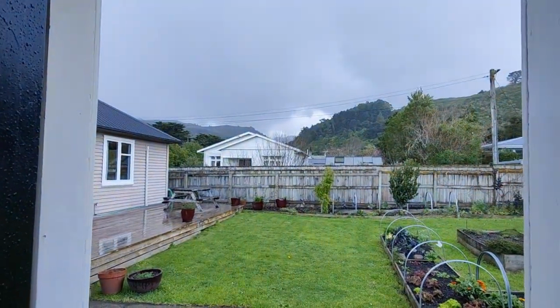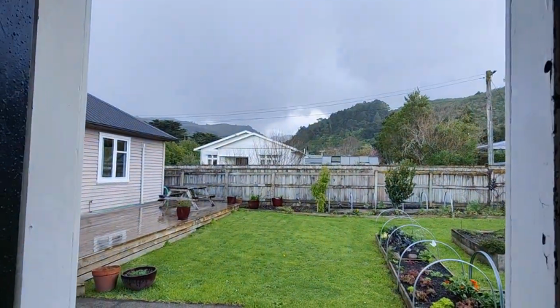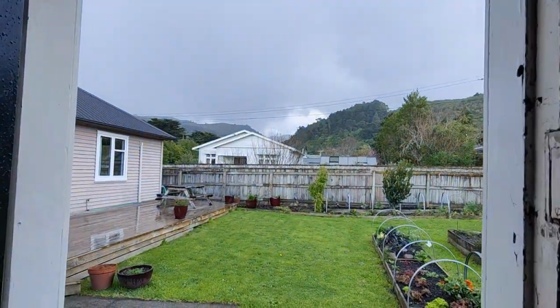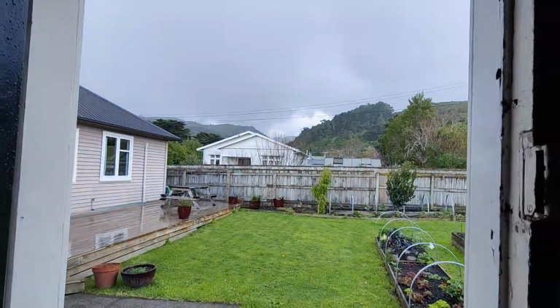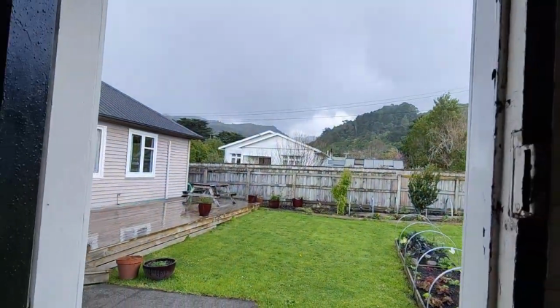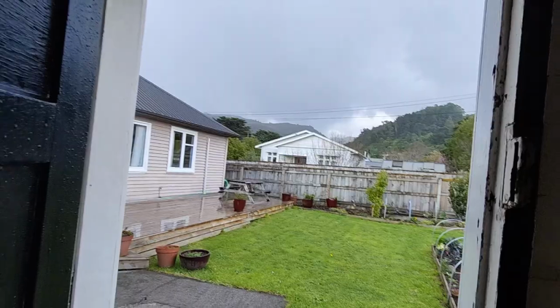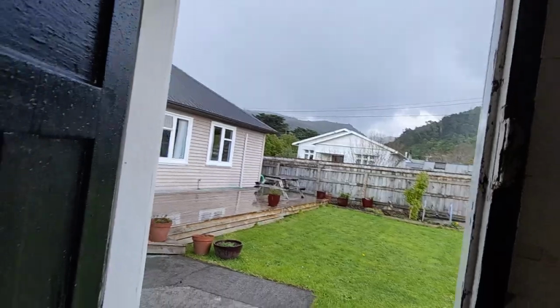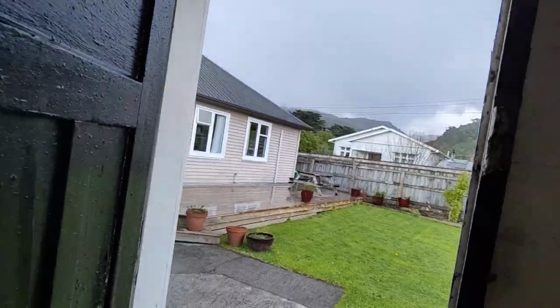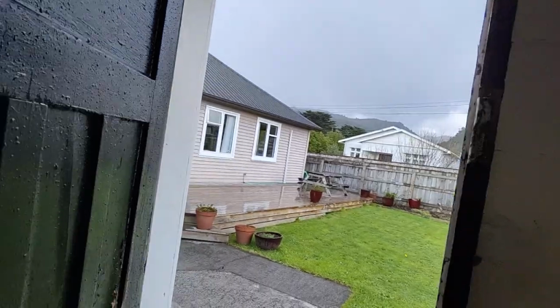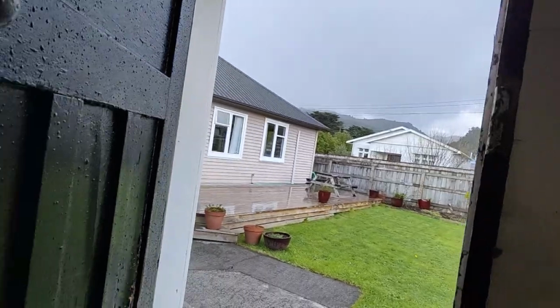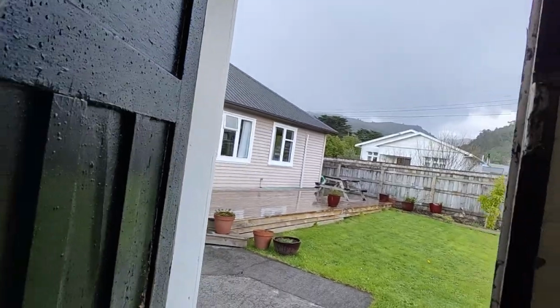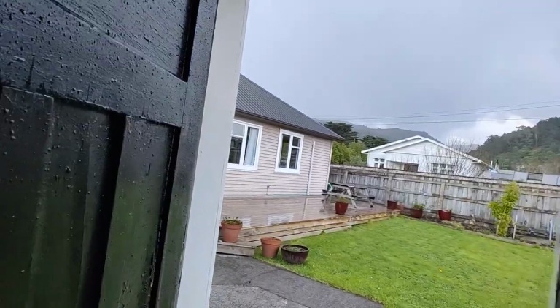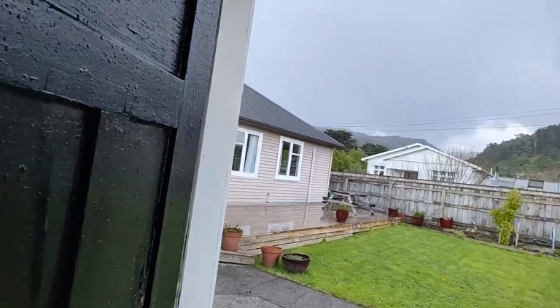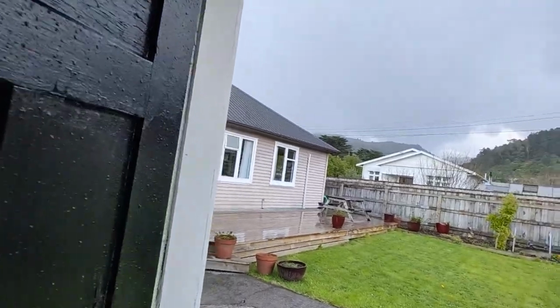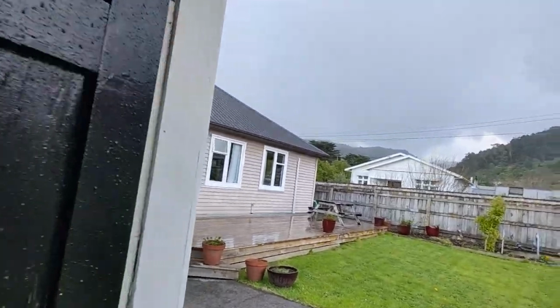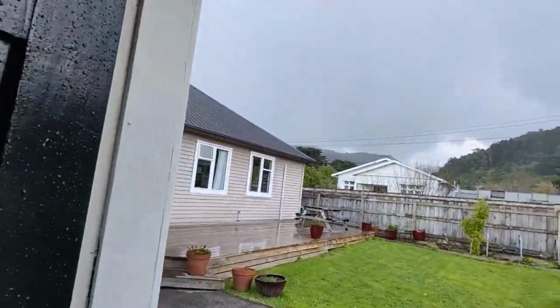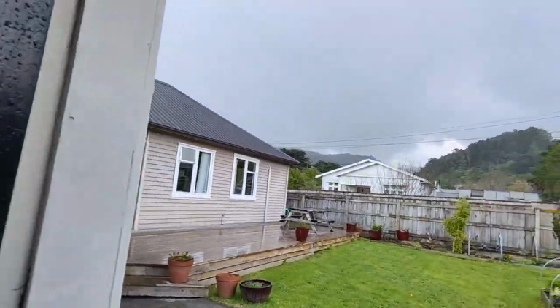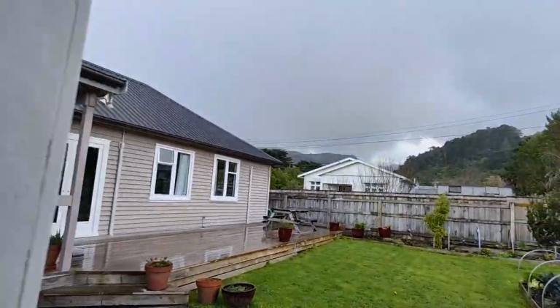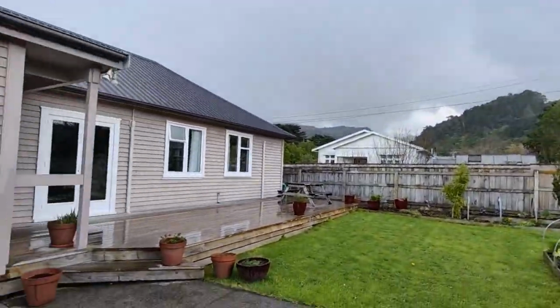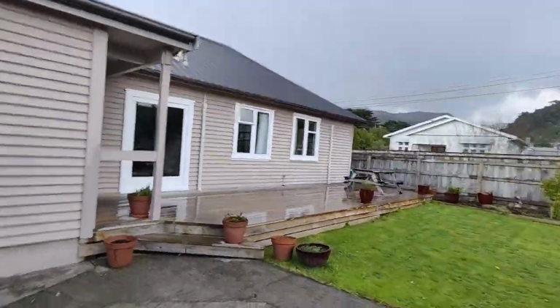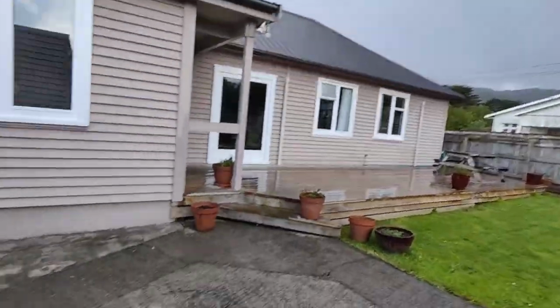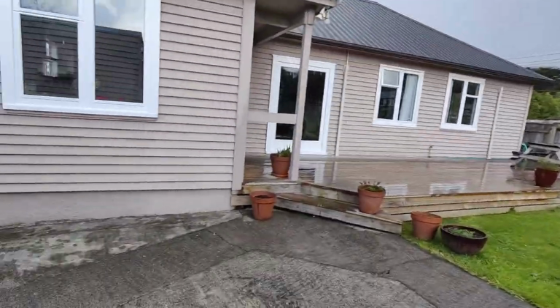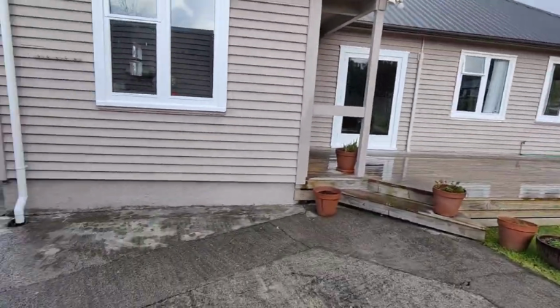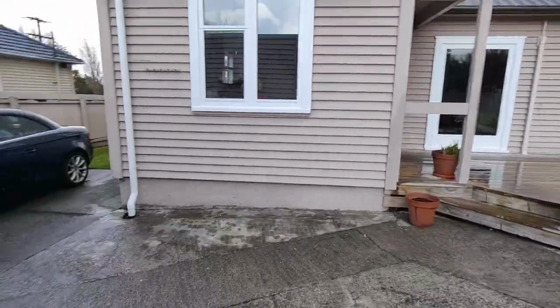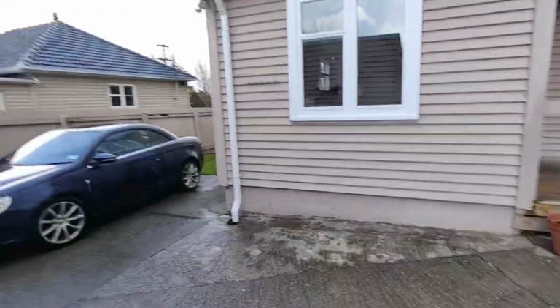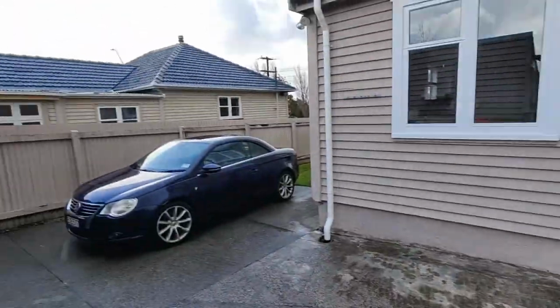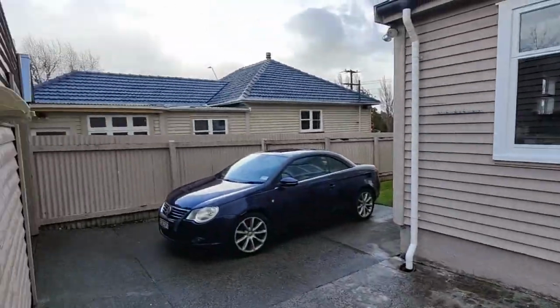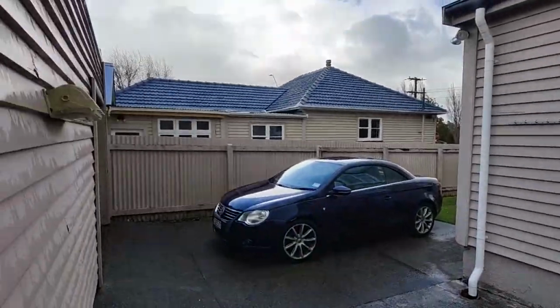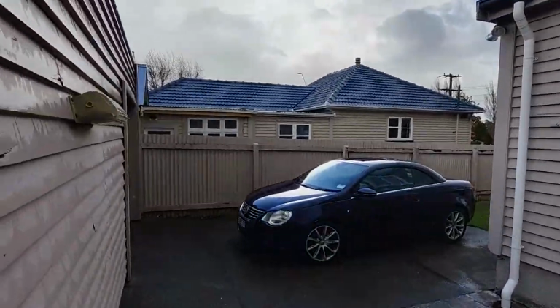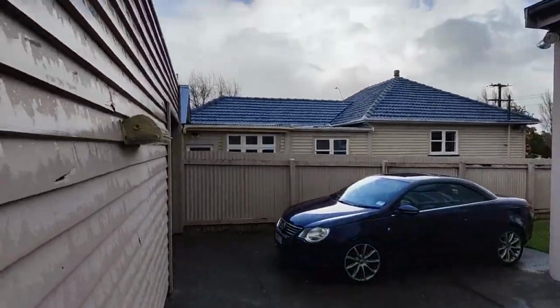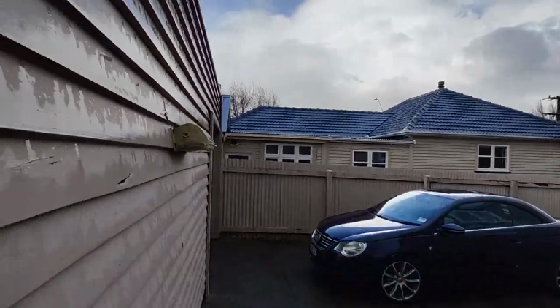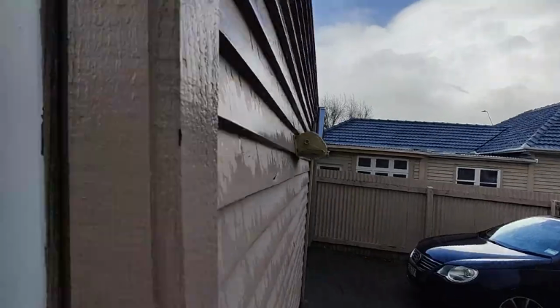I can see there is a little bit of a break in the weather, but it's still raining right now. There is a bit of clear sky that way.